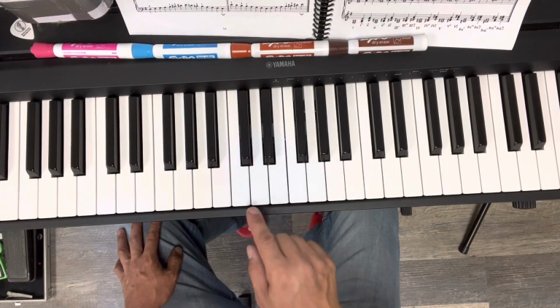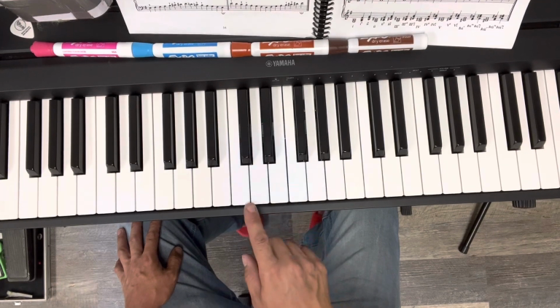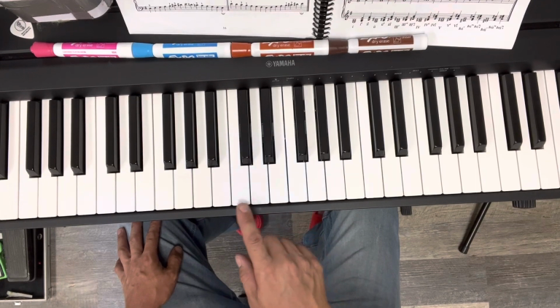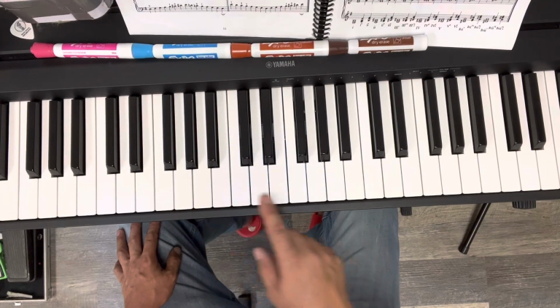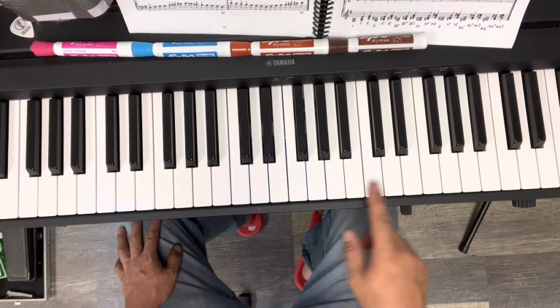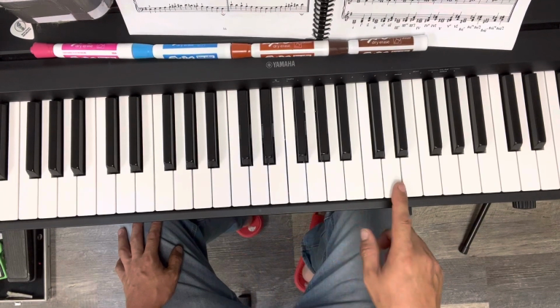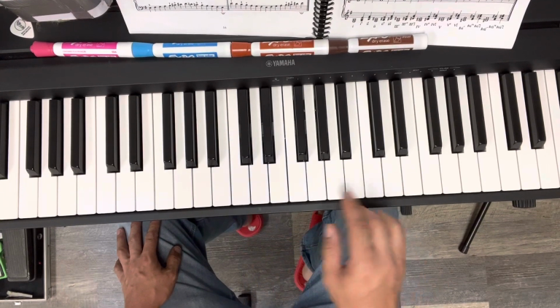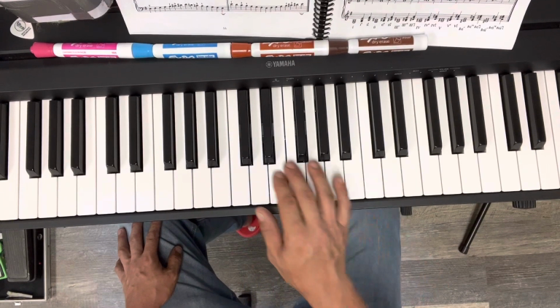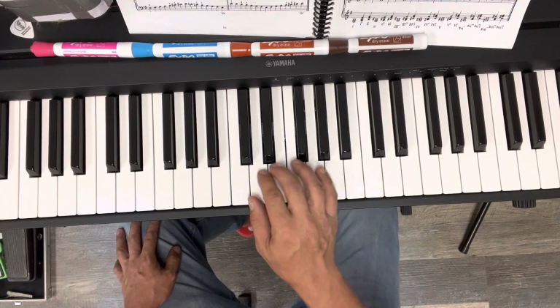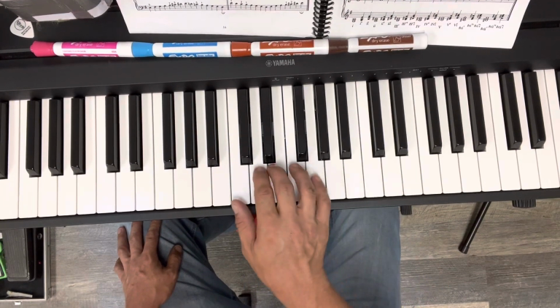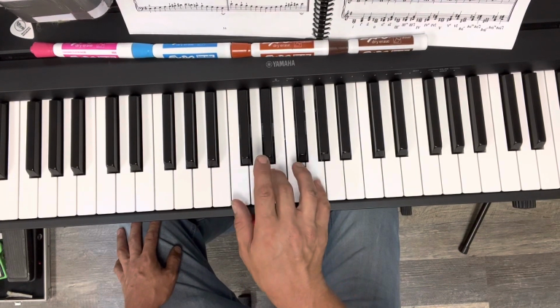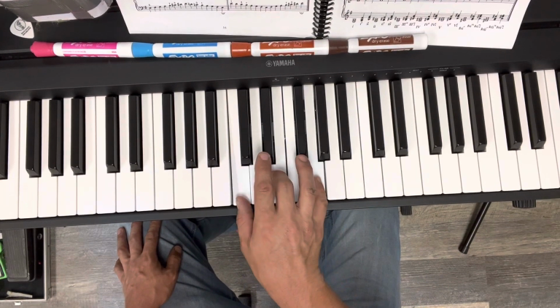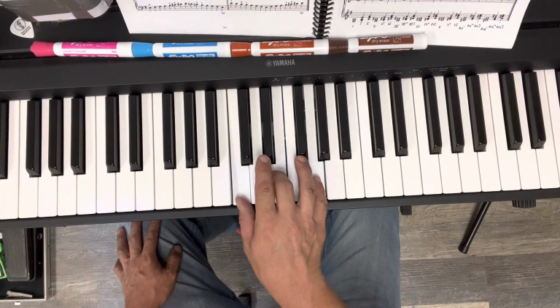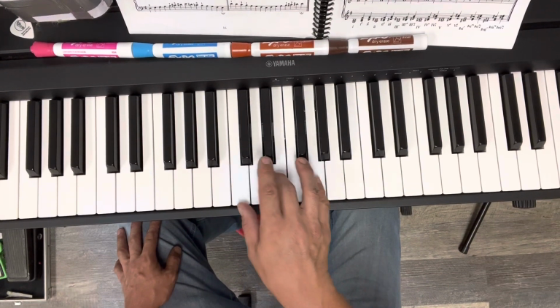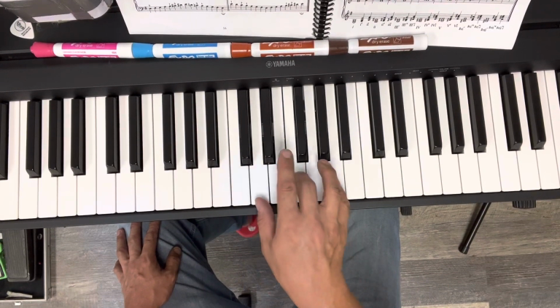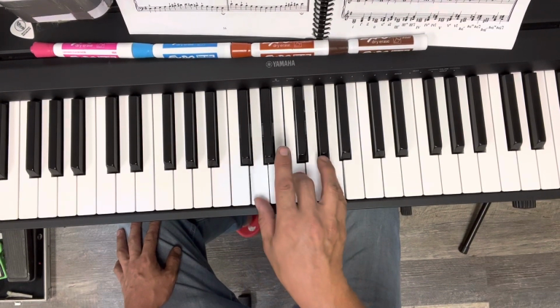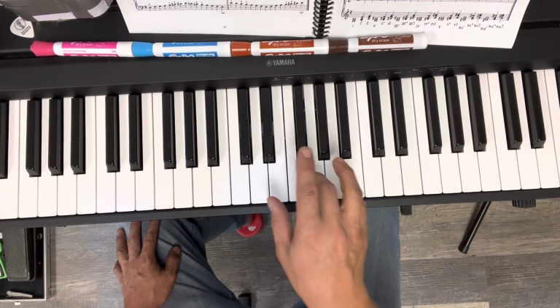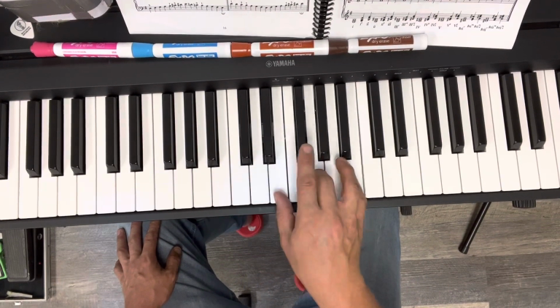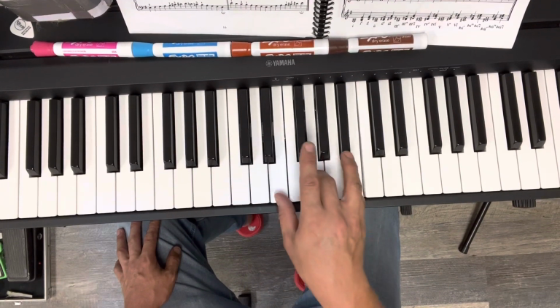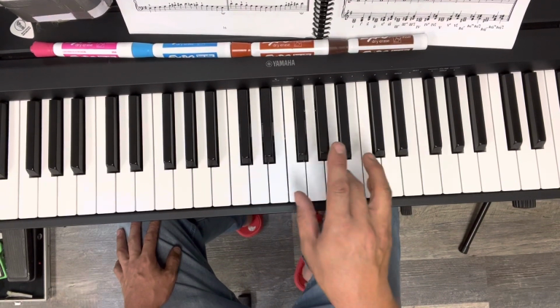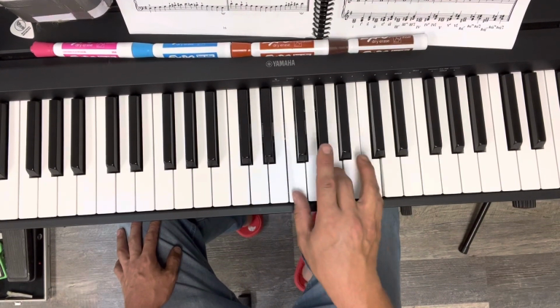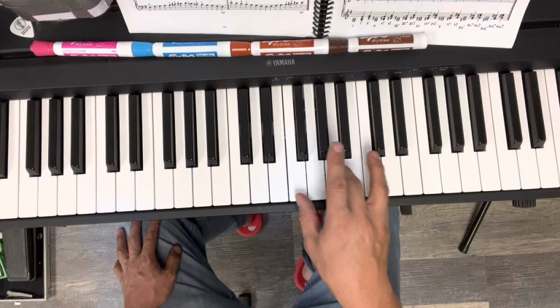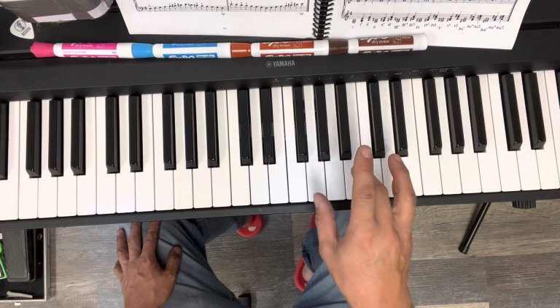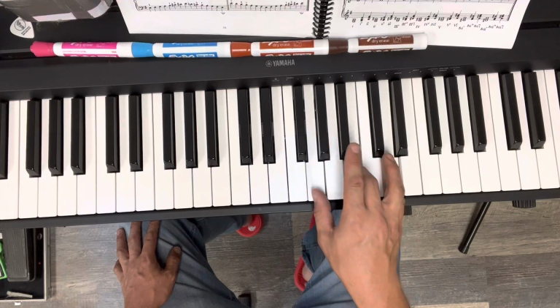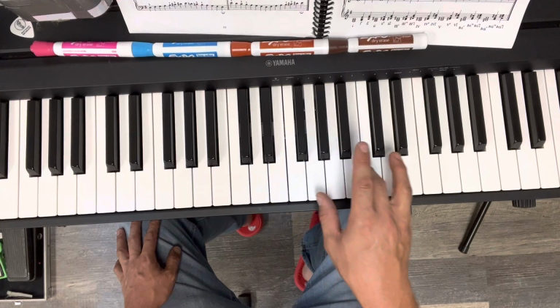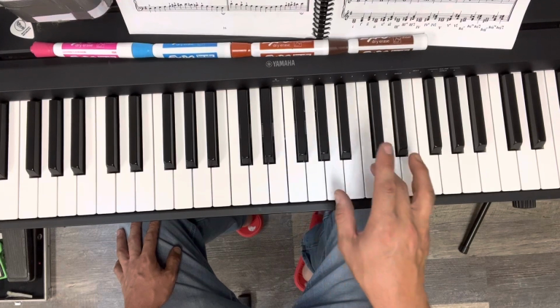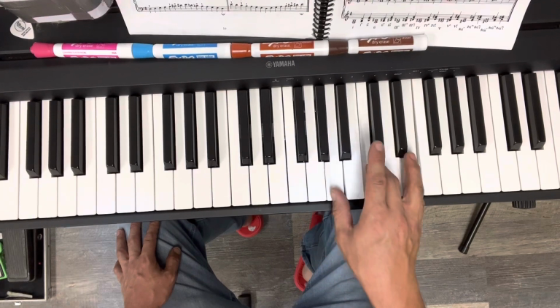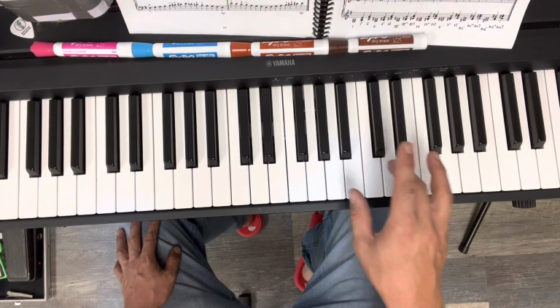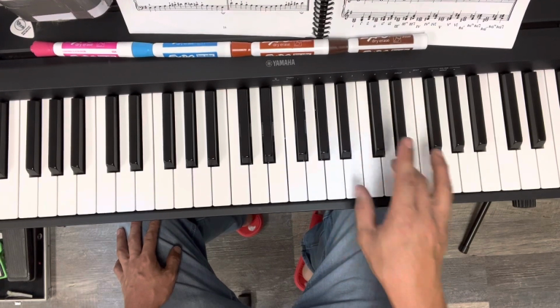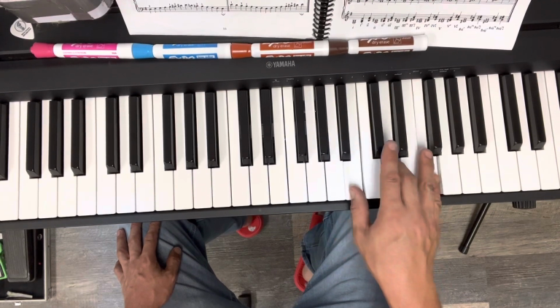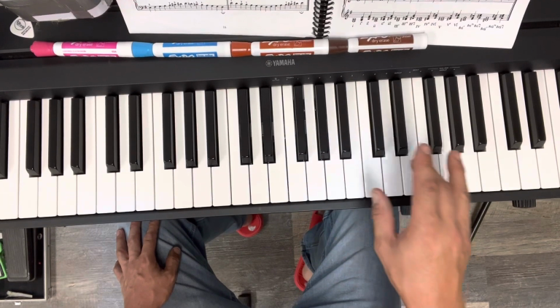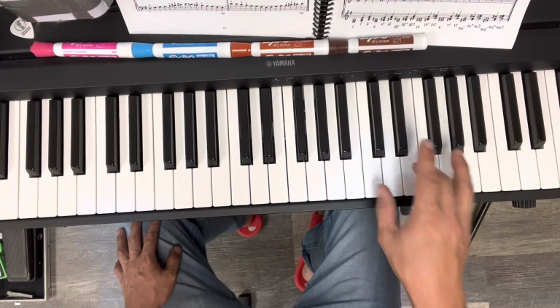When we move our hands up in this fashion, we have C, D, E, F, G, A, B, C.